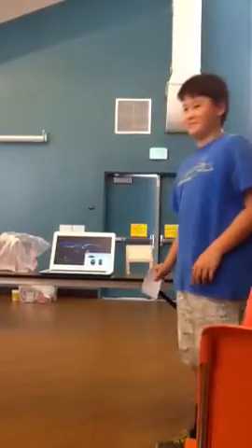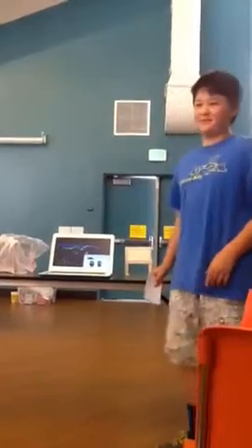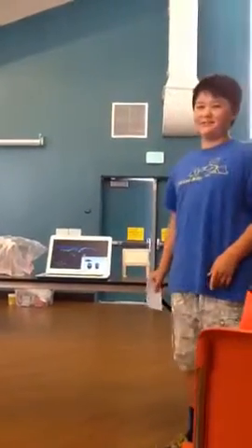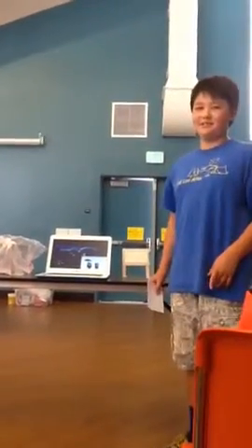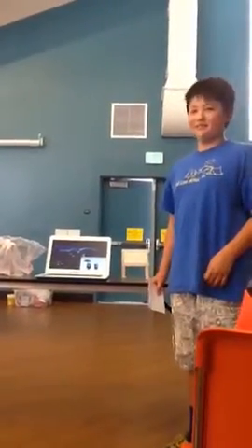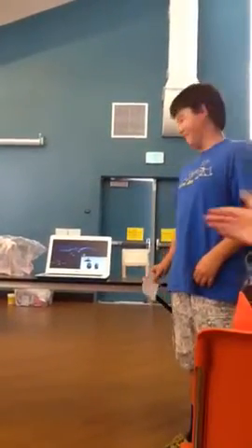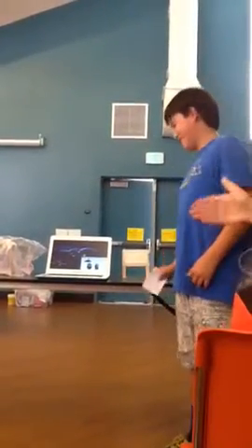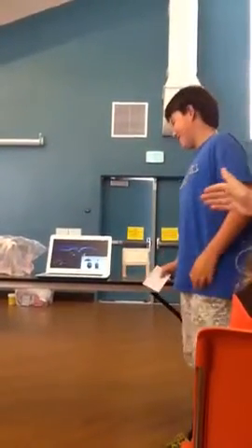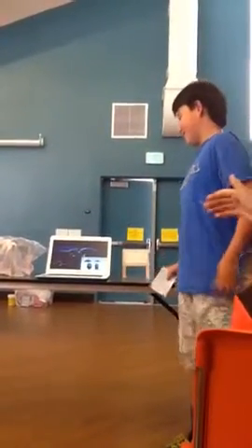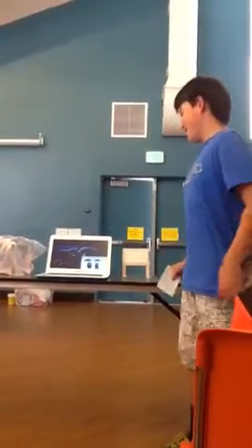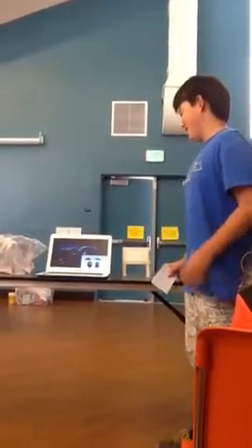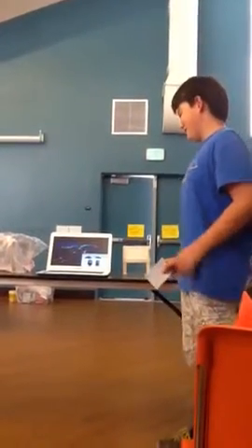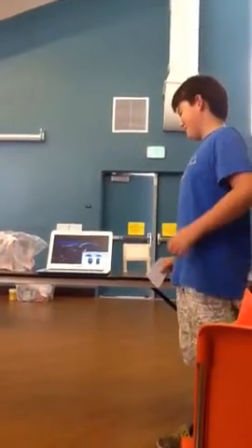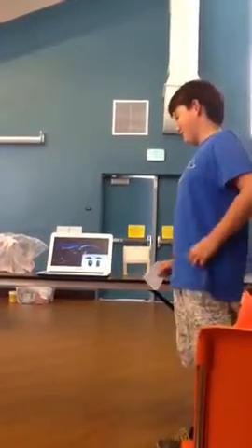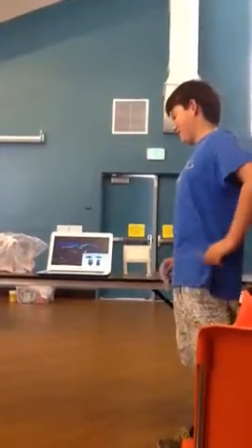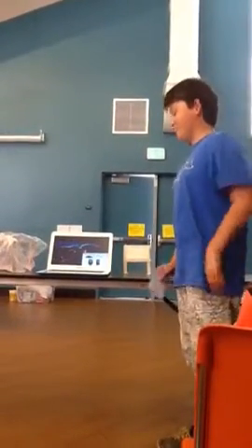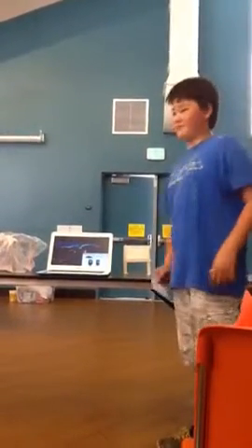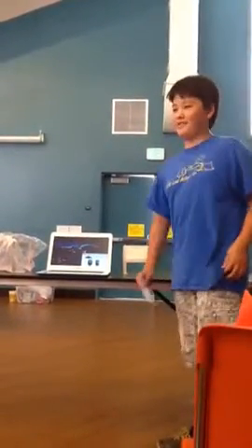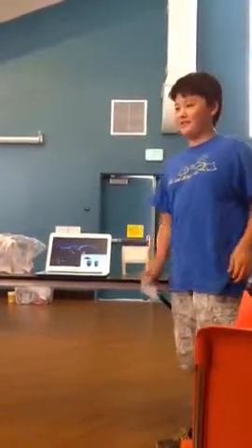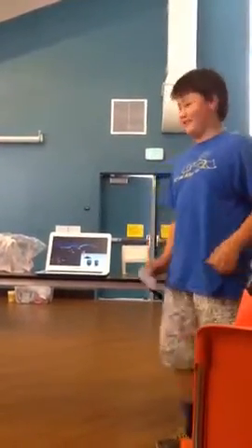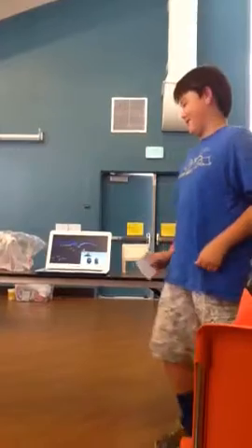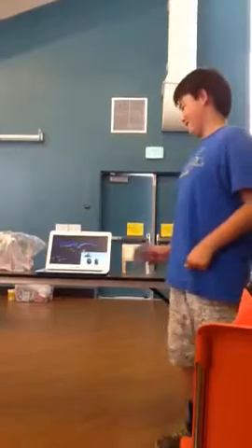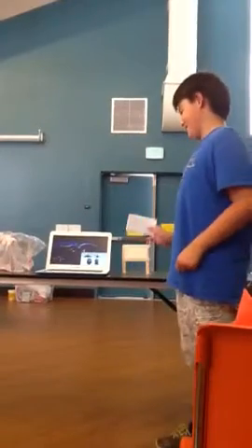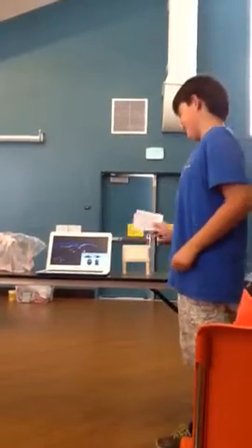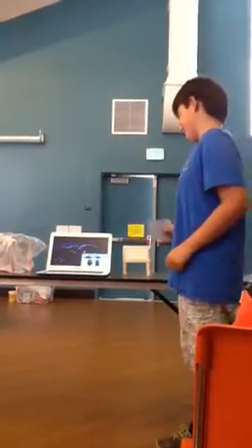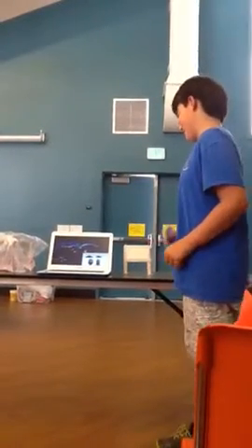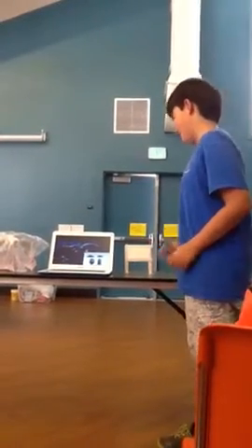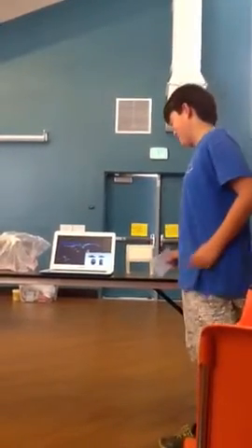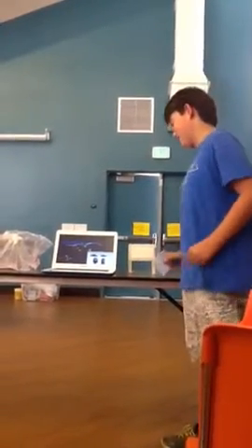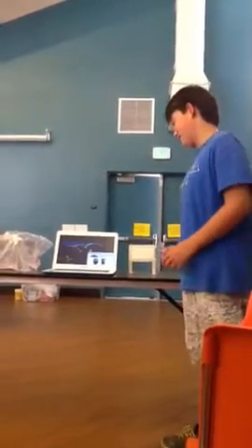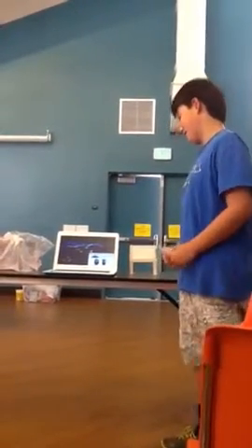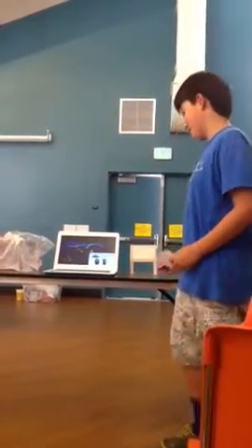I'm Oliver, and this is my bubble umbrella invention.